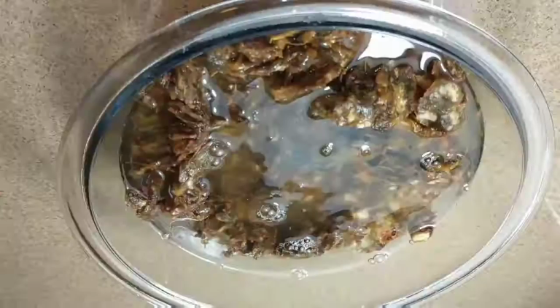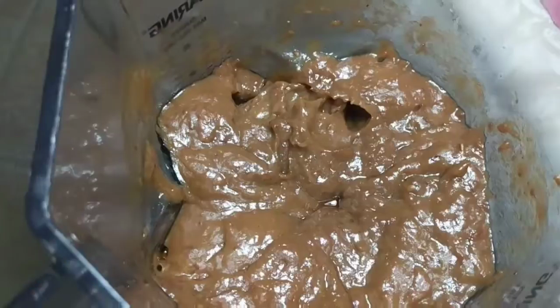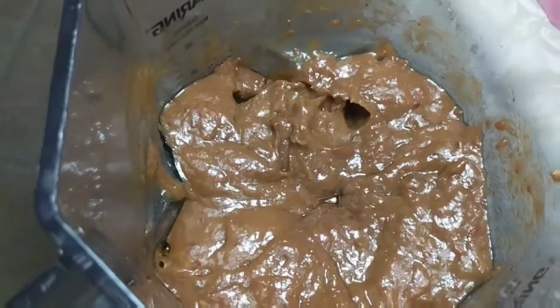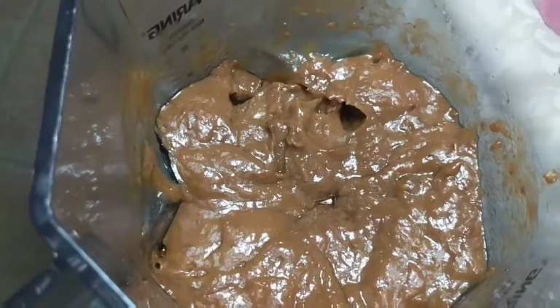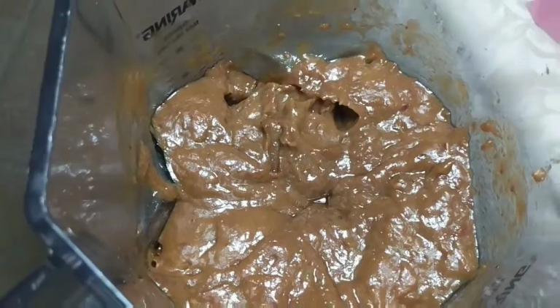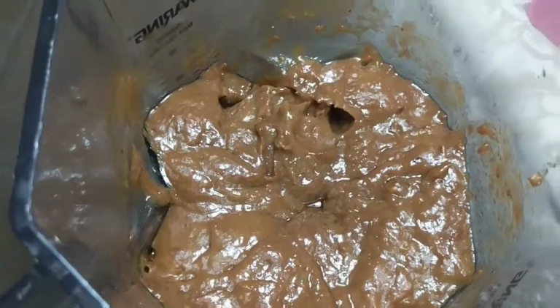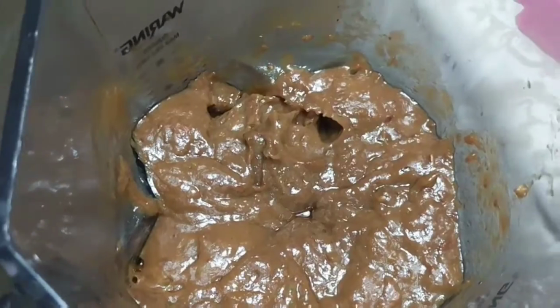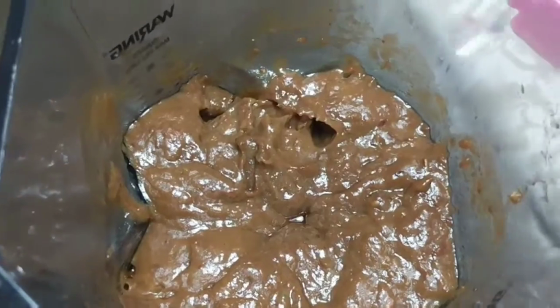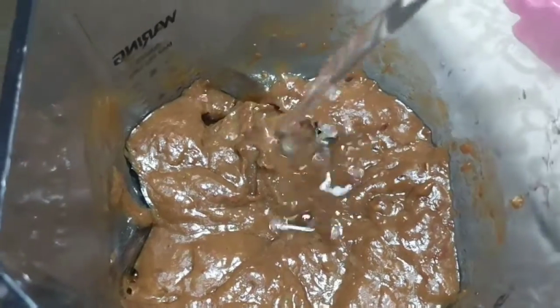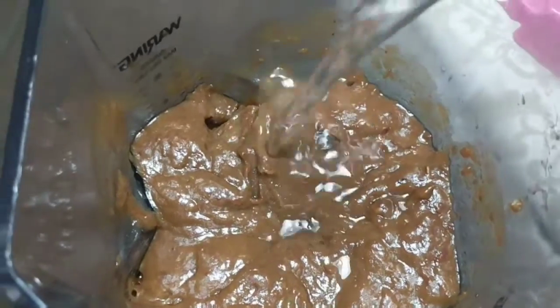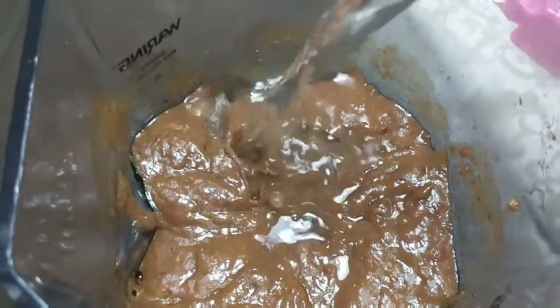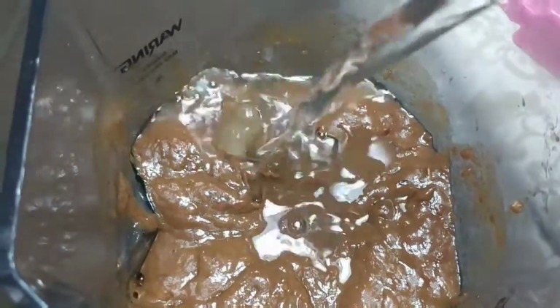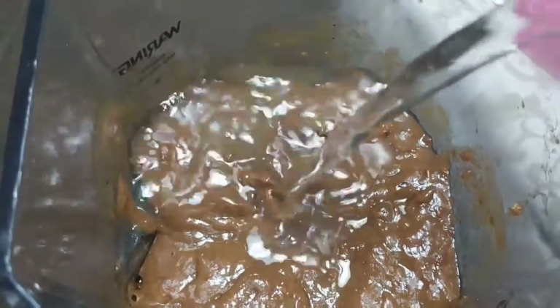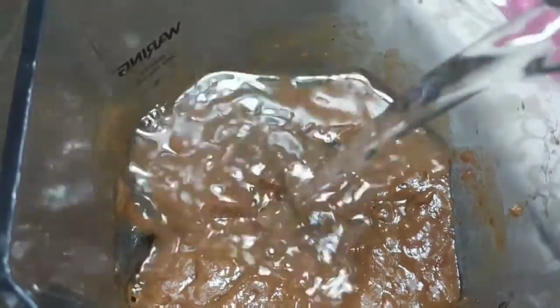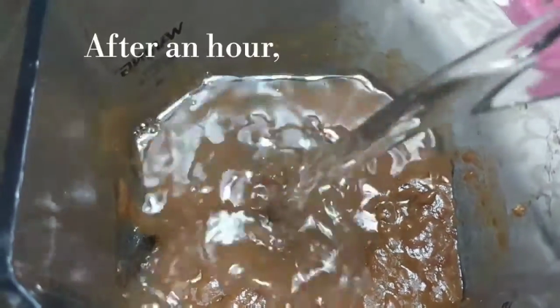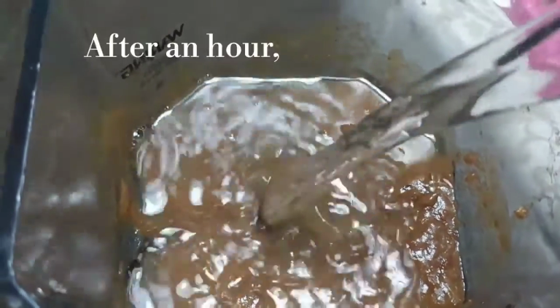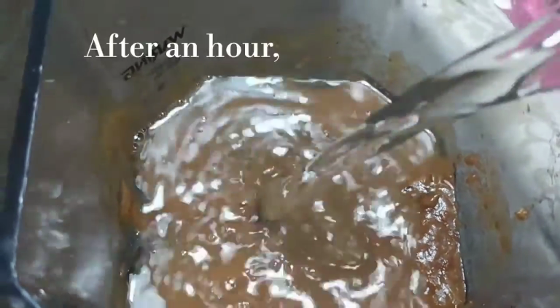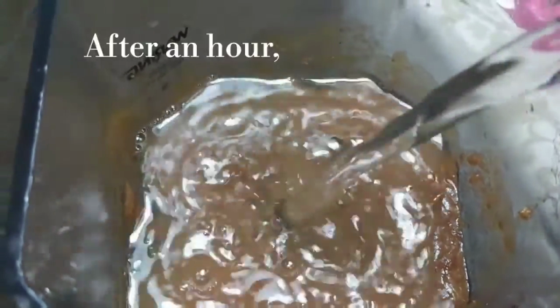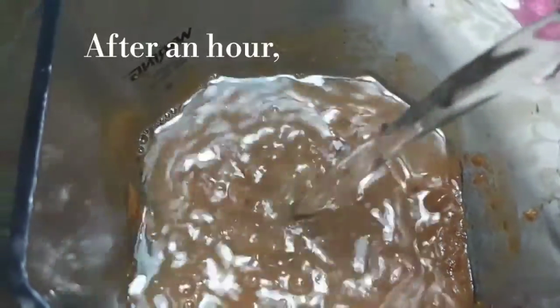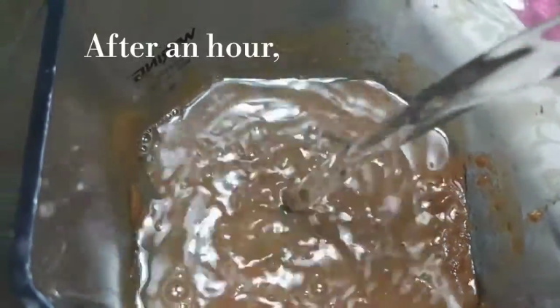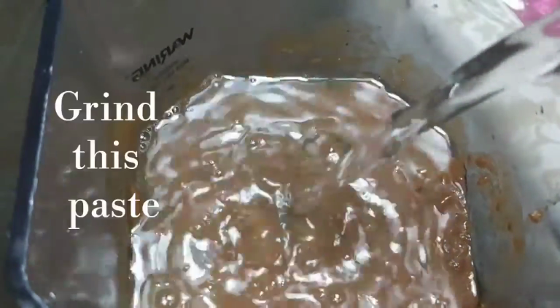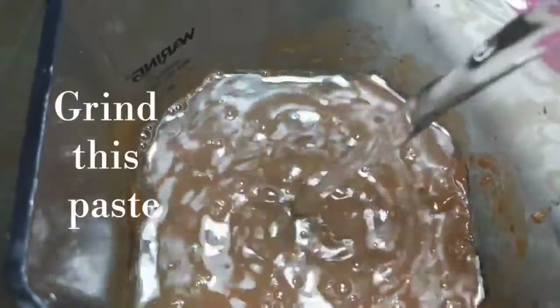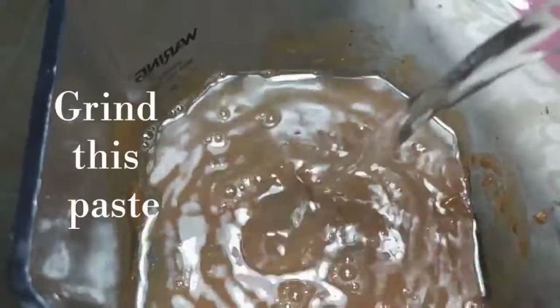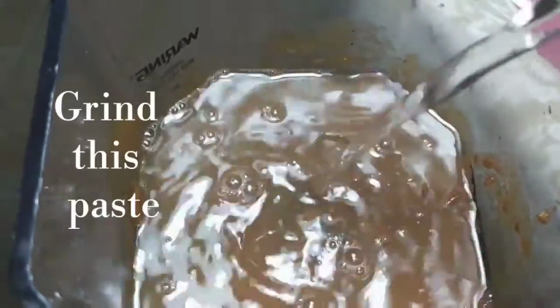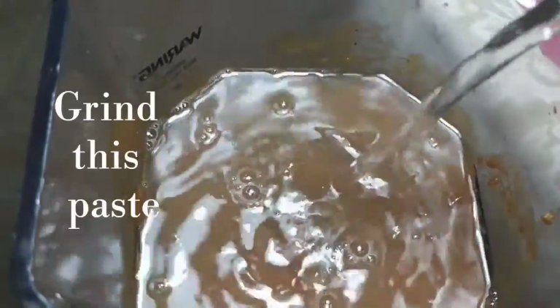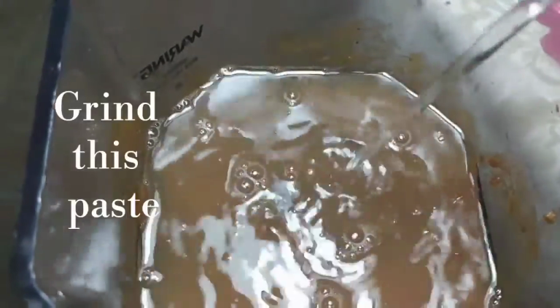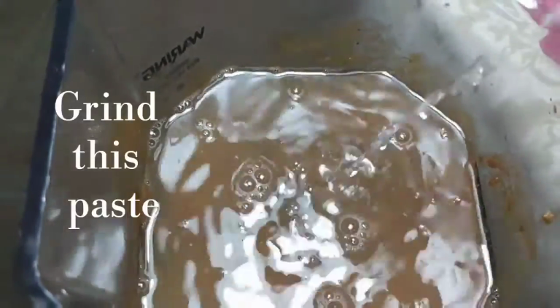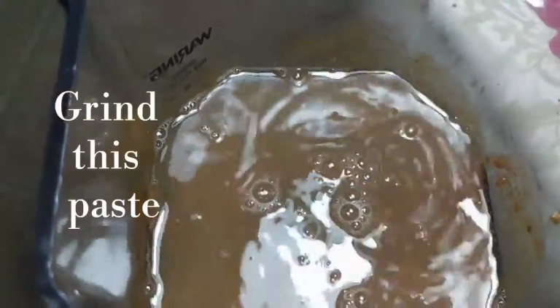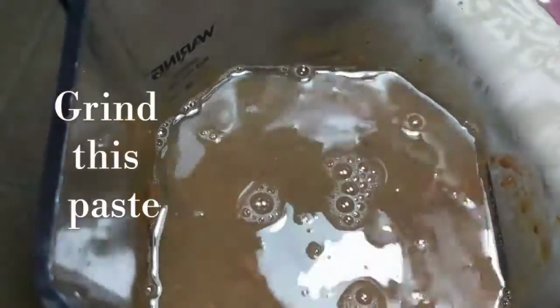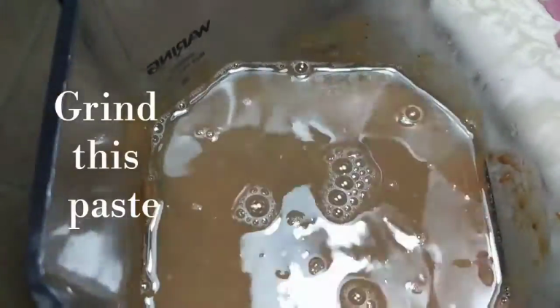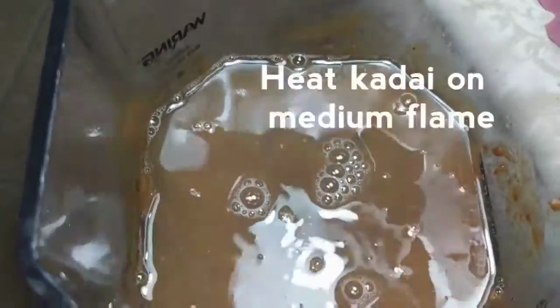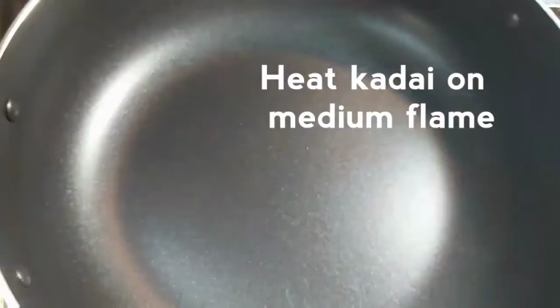In a mixy jar, along with the tamarind pulp, add 2 glasses of water and grind it into a fine paste.